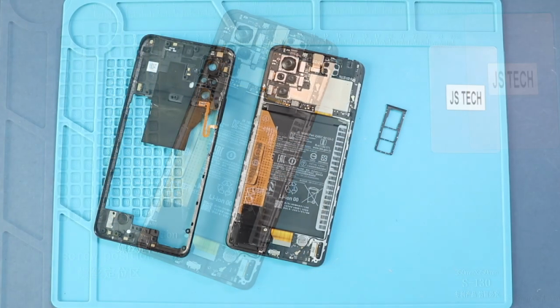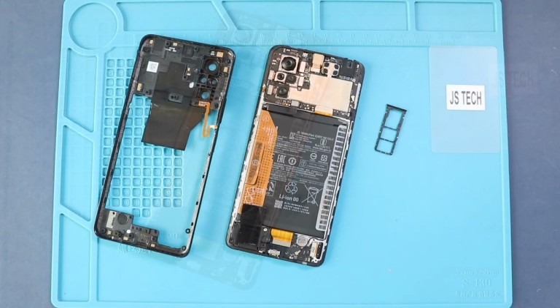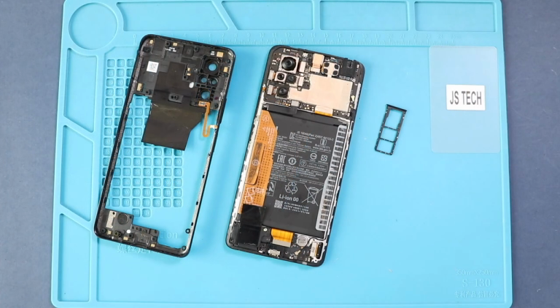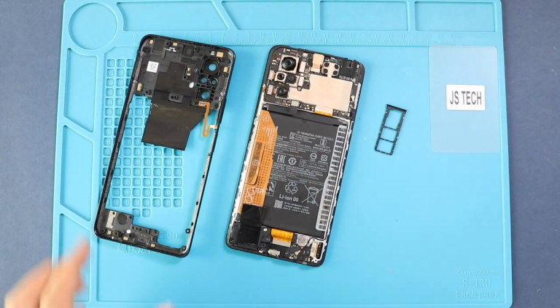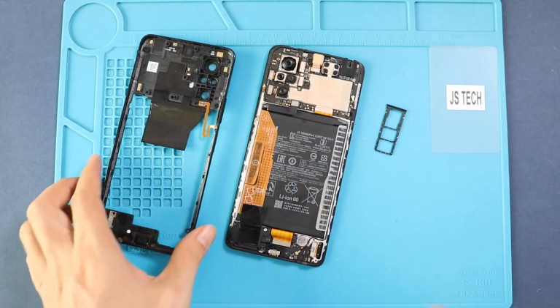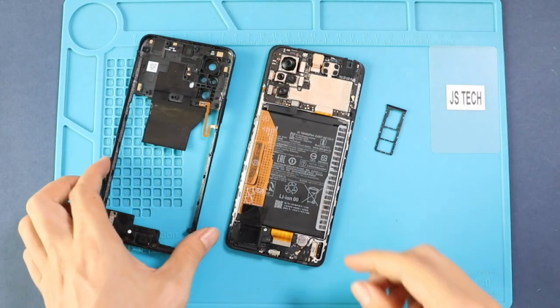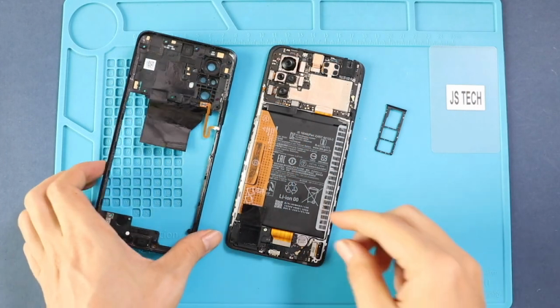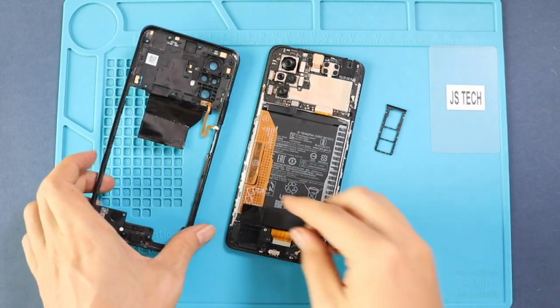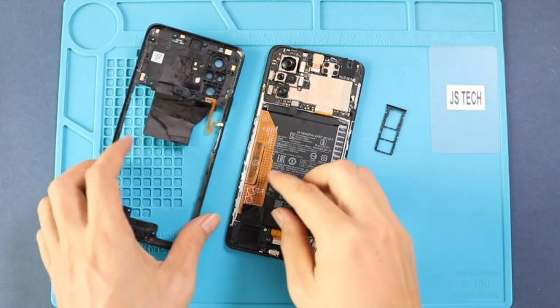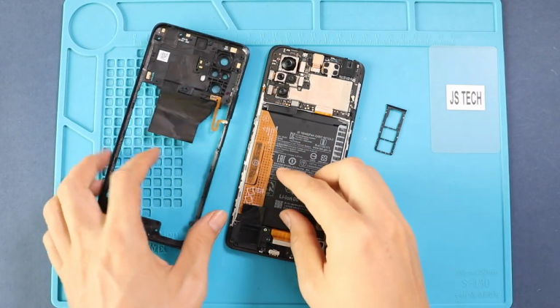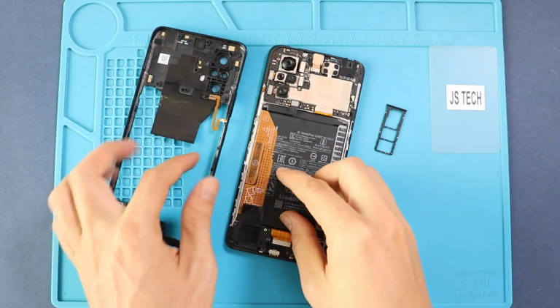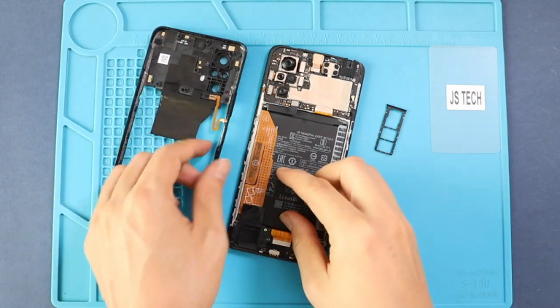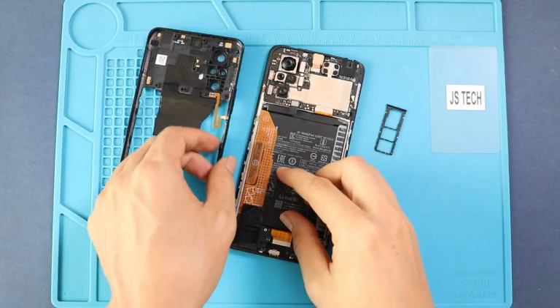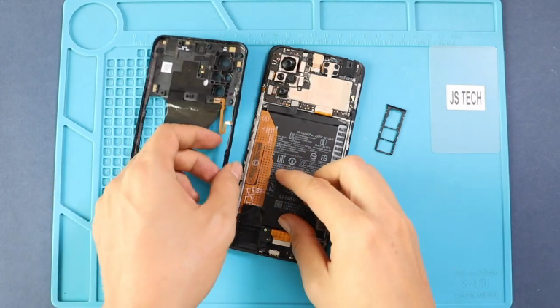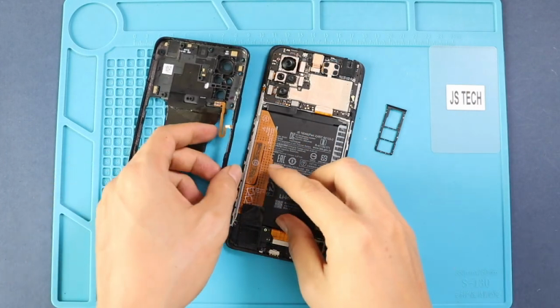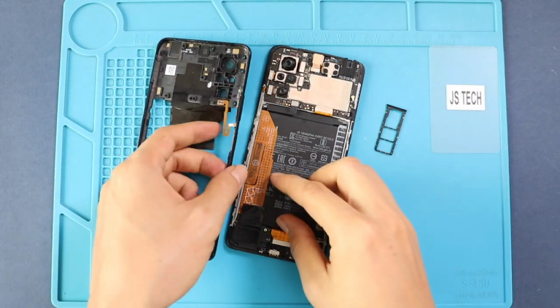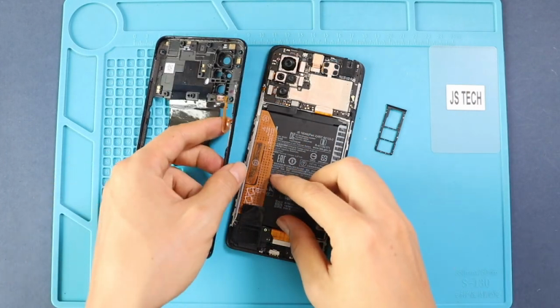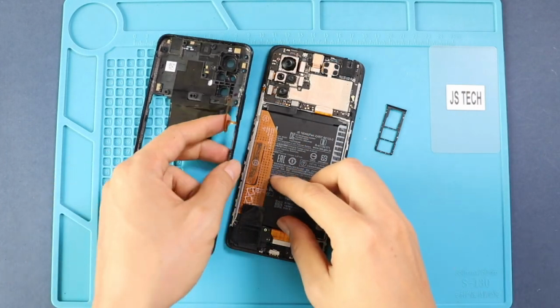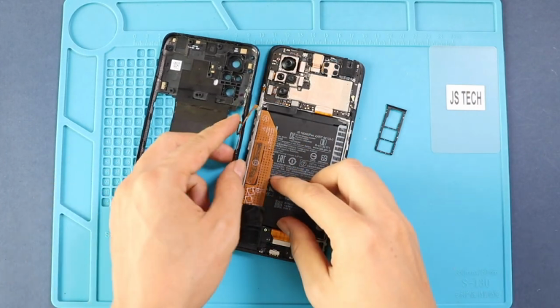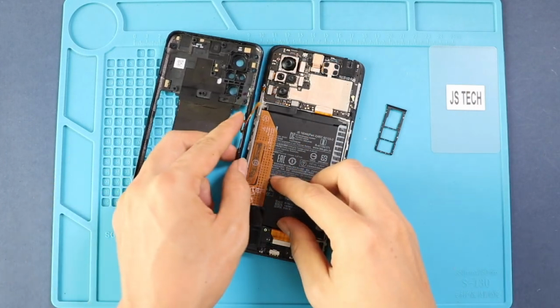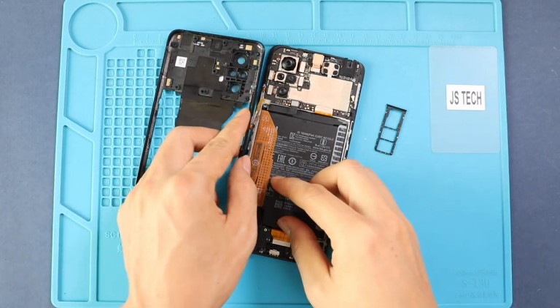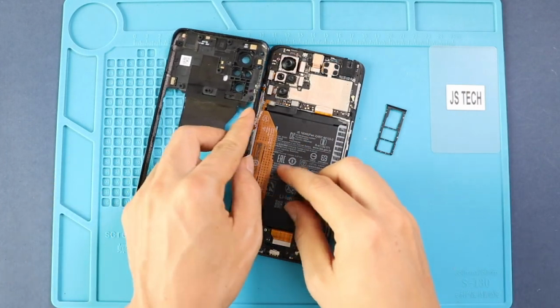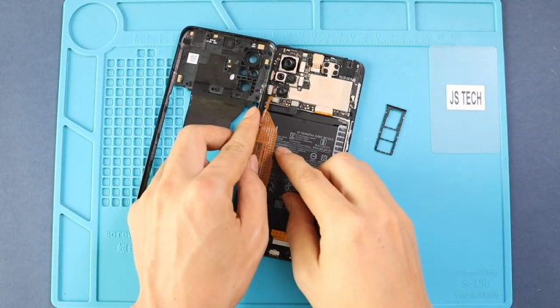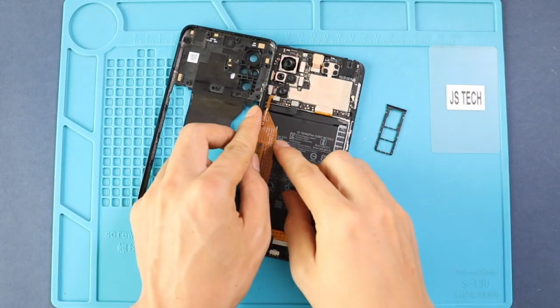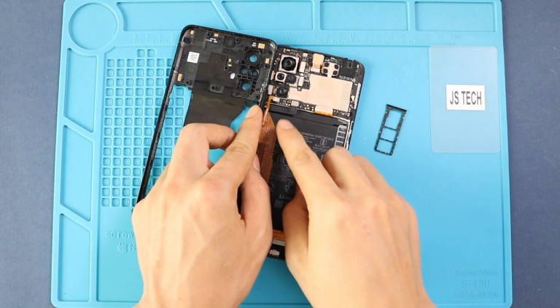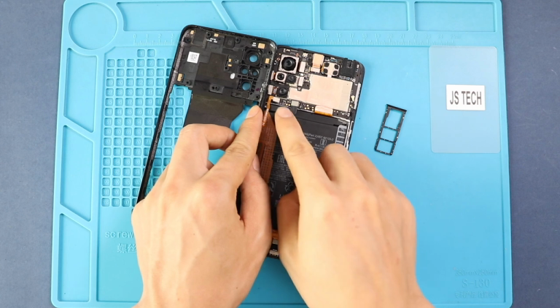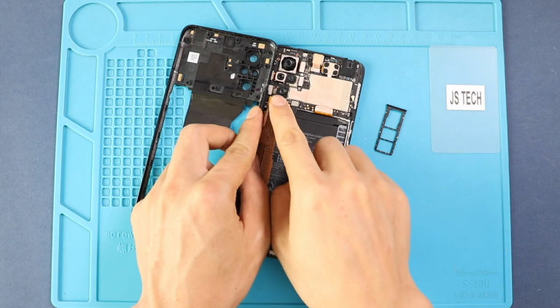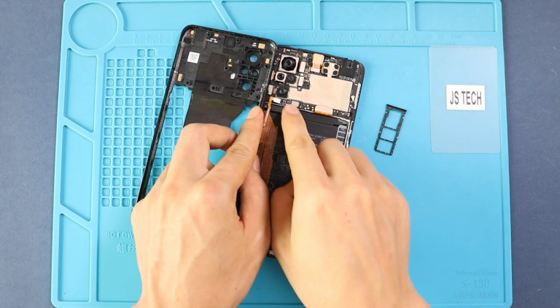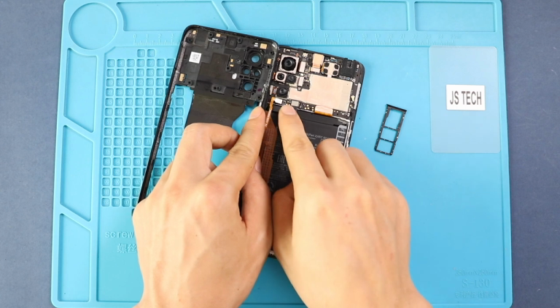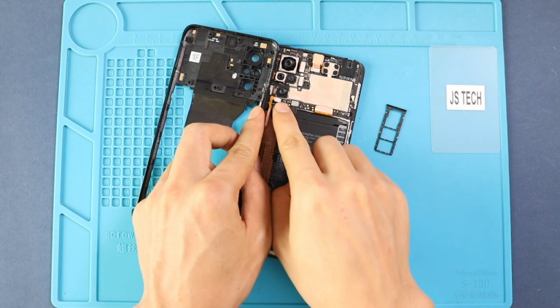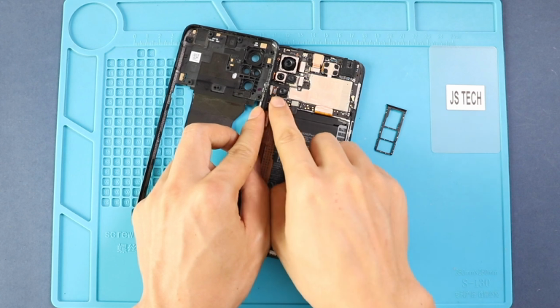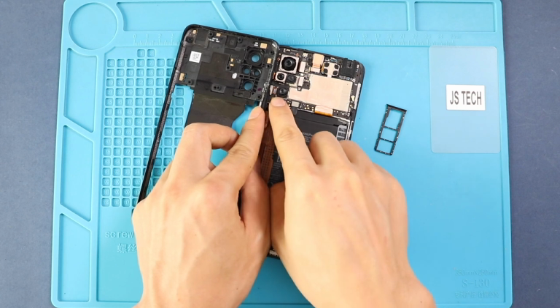Next, connect the fingerprint and battery plug, and then secure the mid-frame by adding 16 screws and the SIM tray.